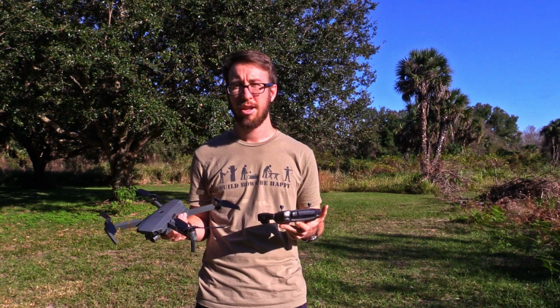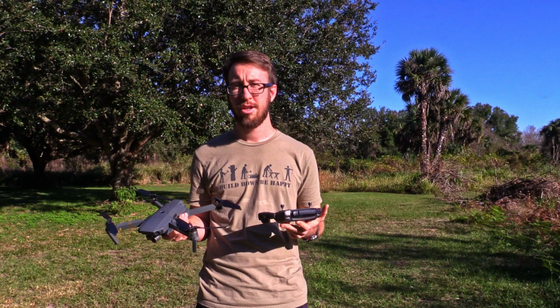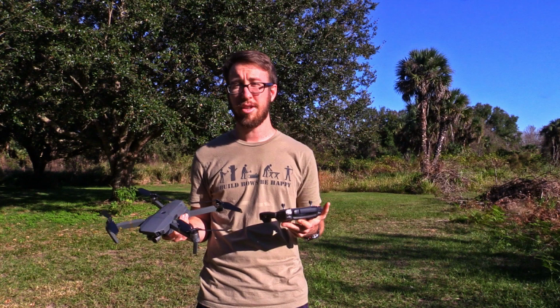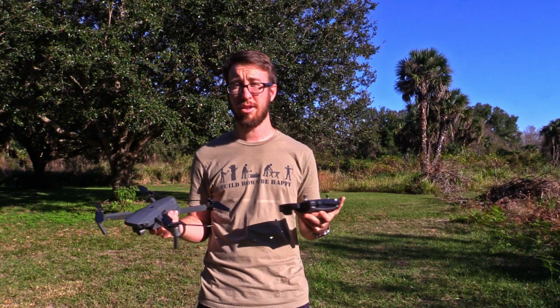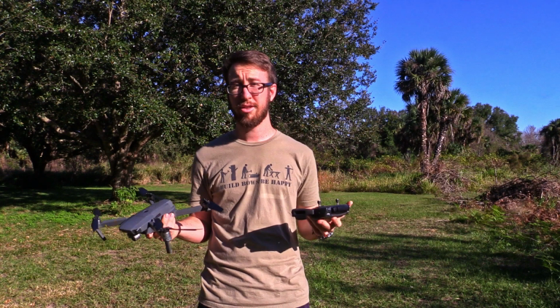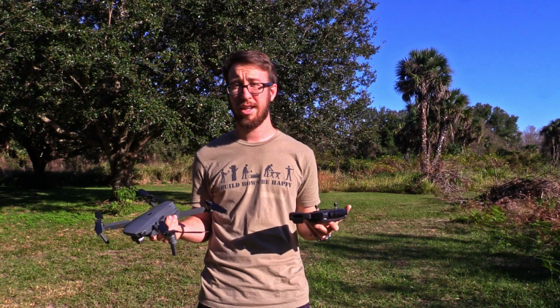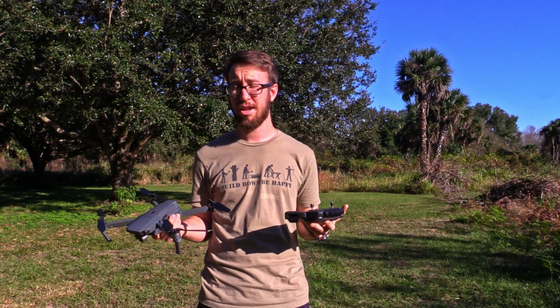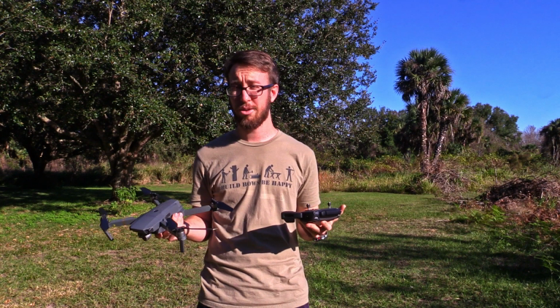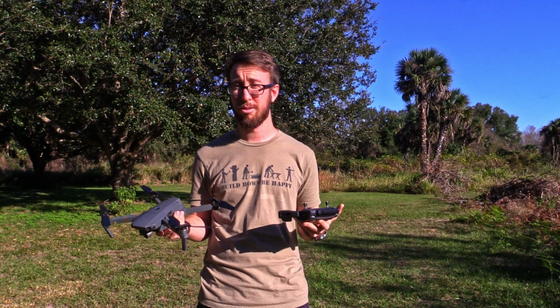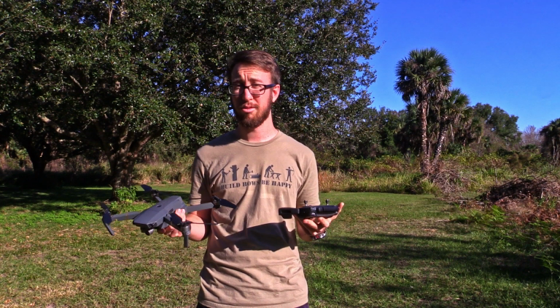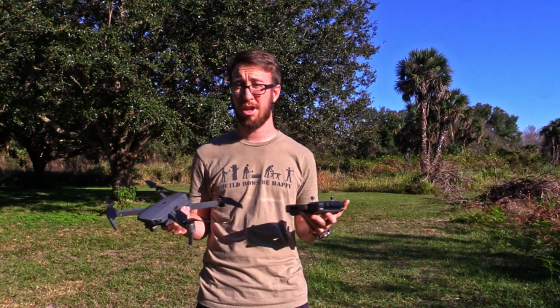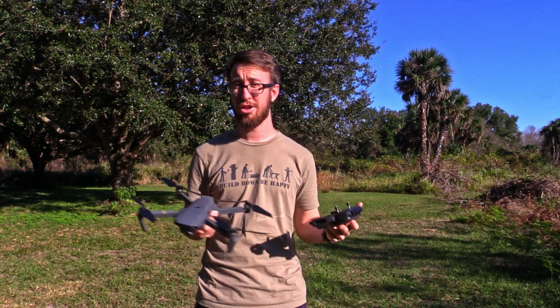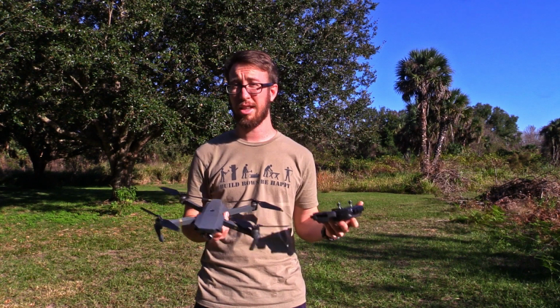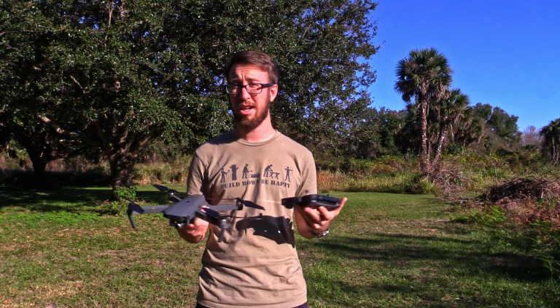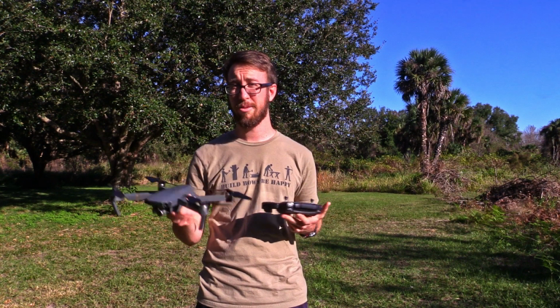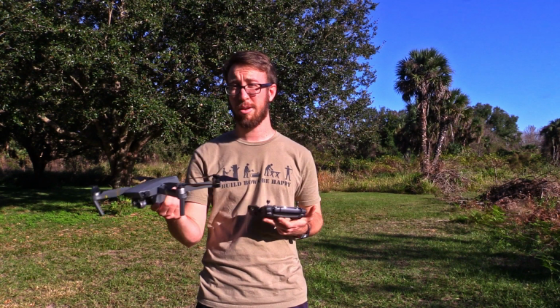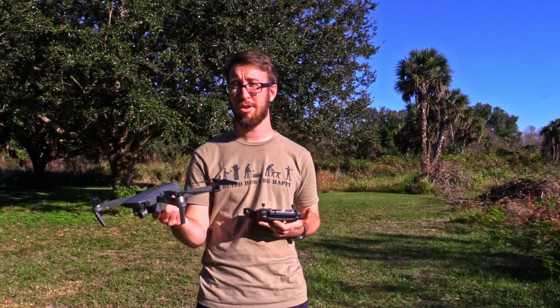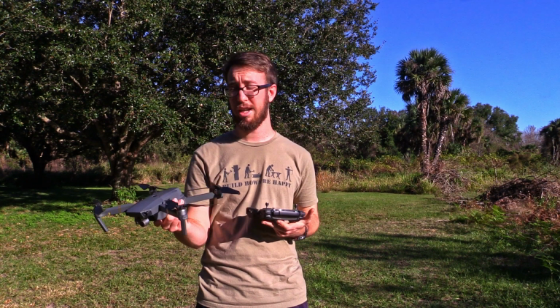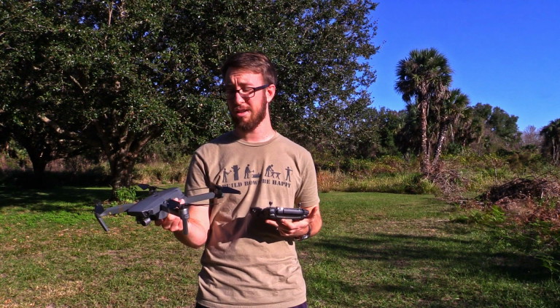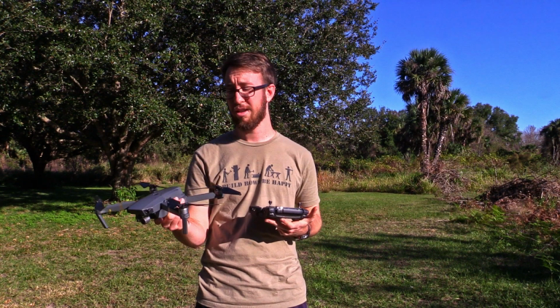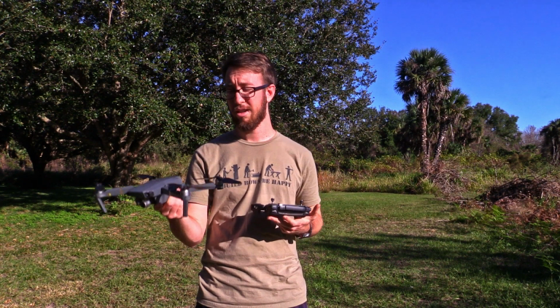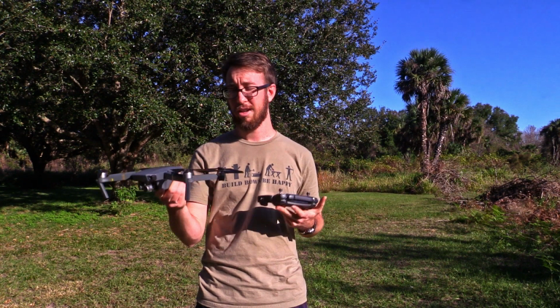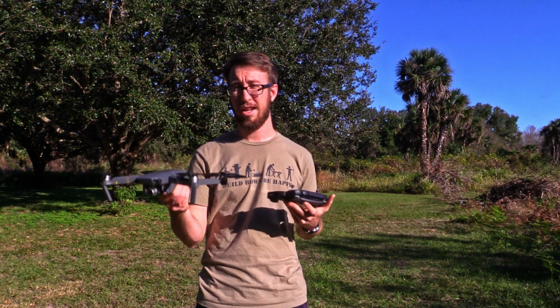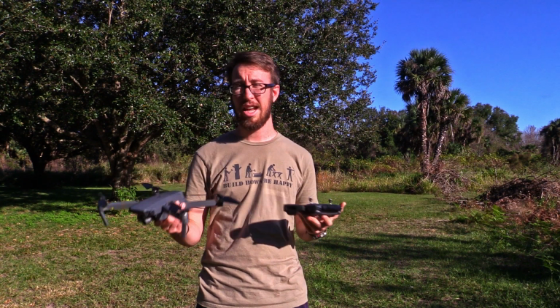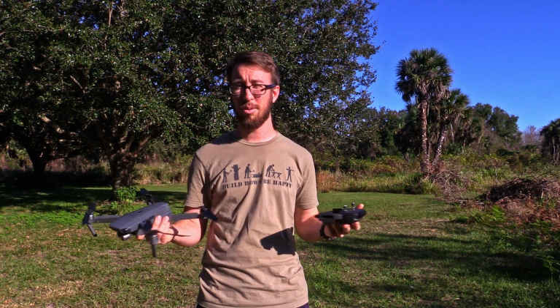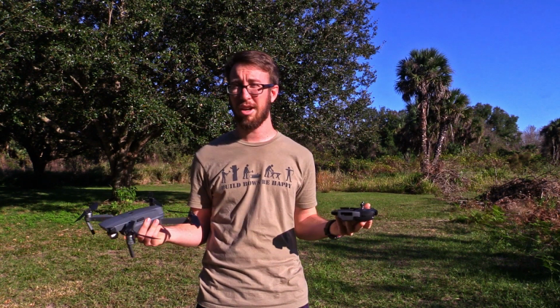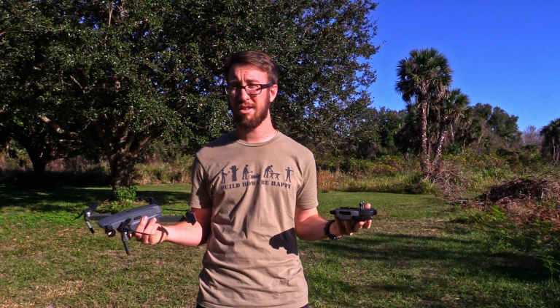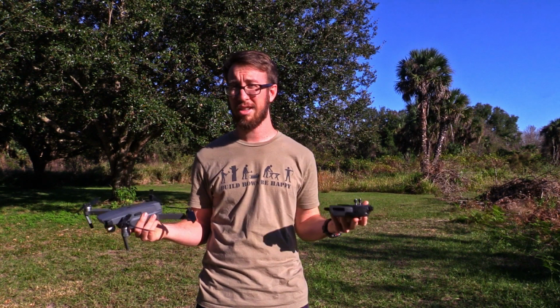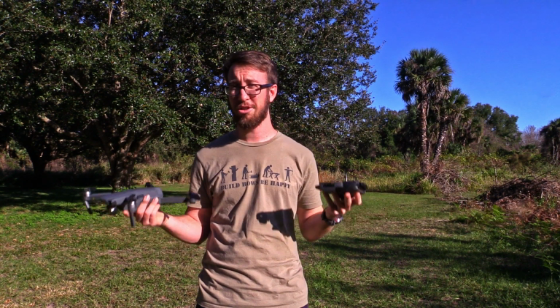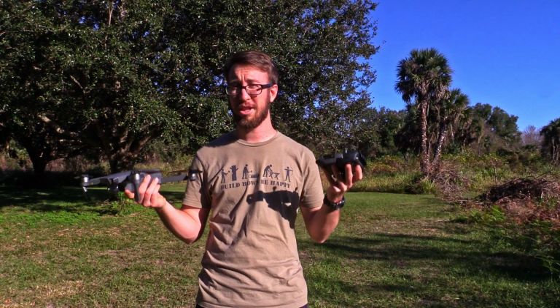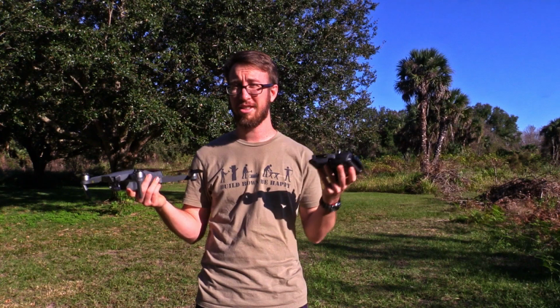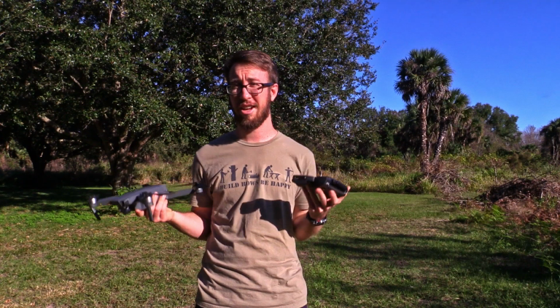So now you understand how to launch and land from your hand anywhere that you can stand.